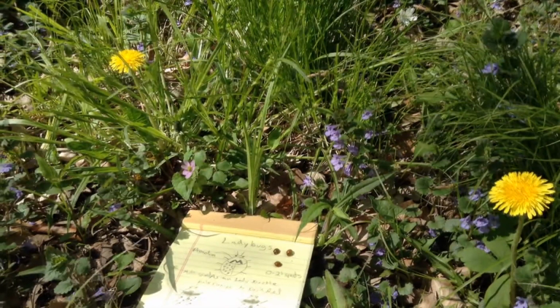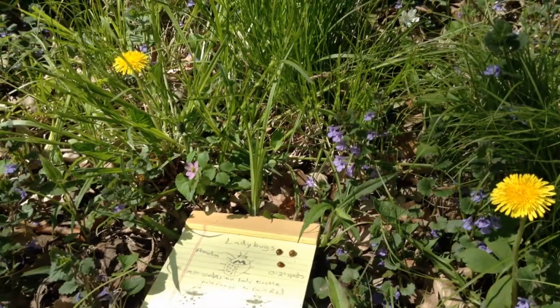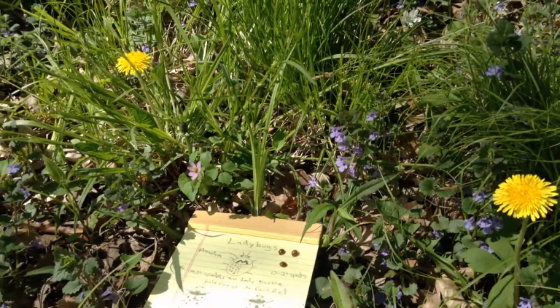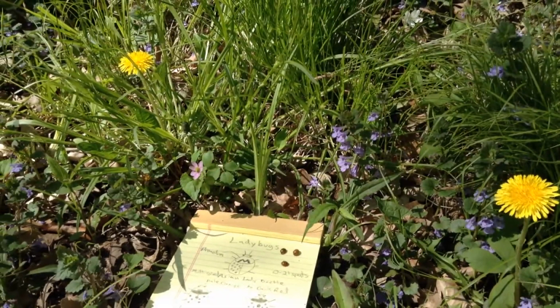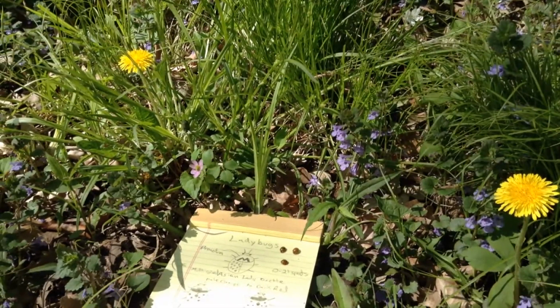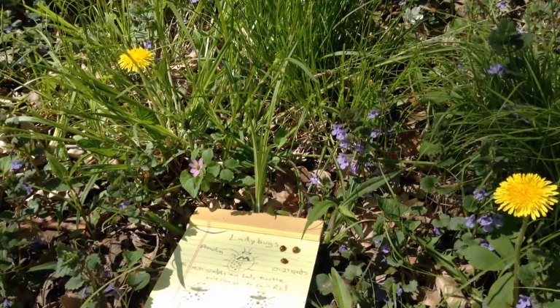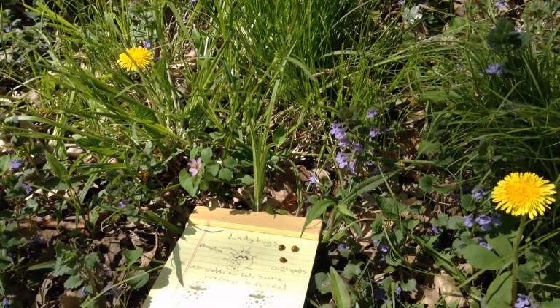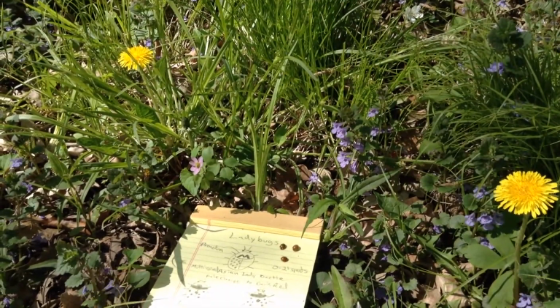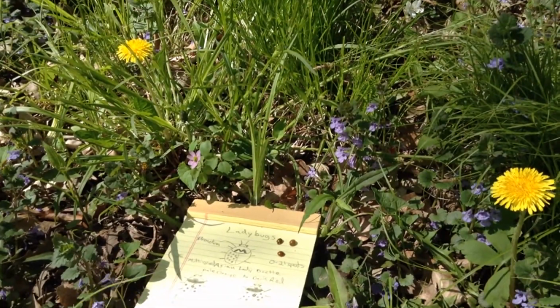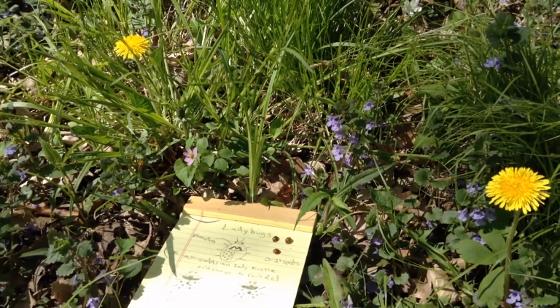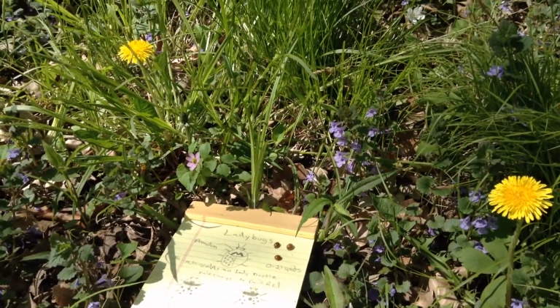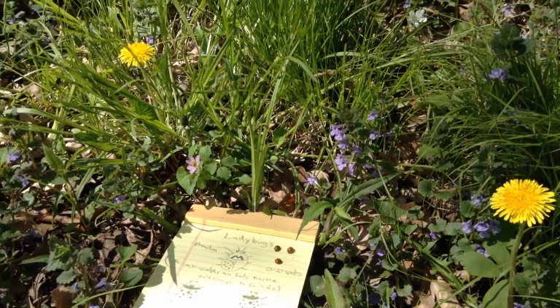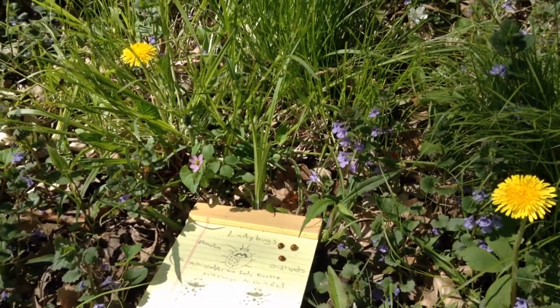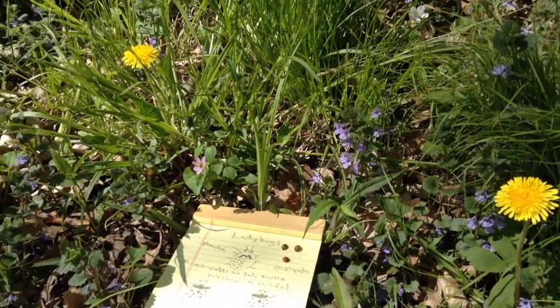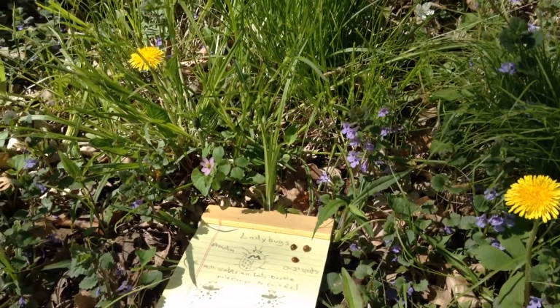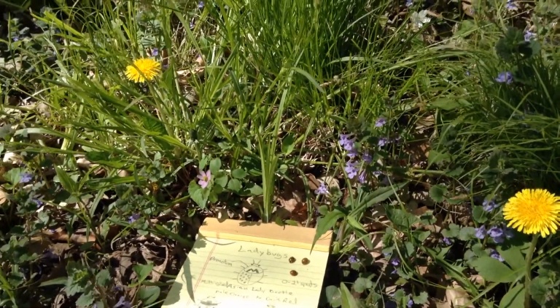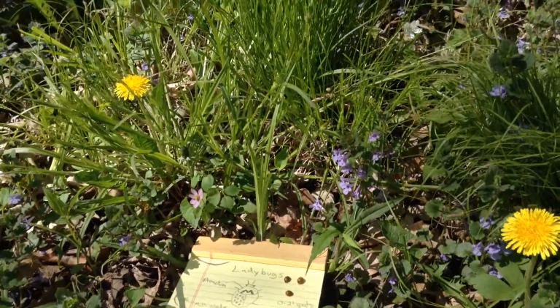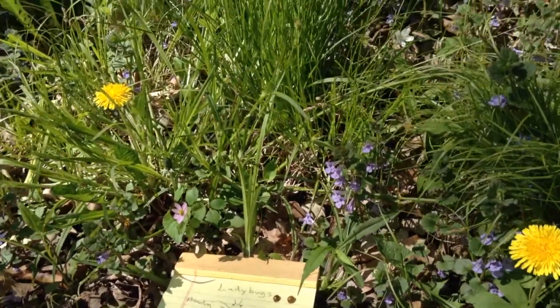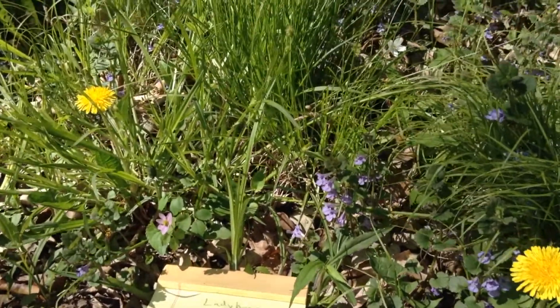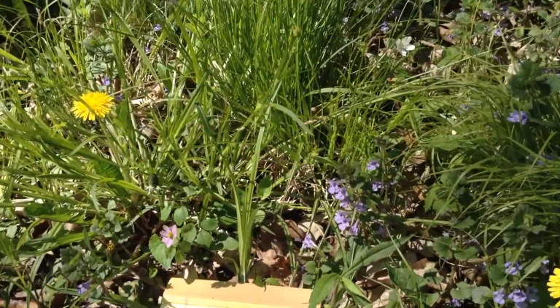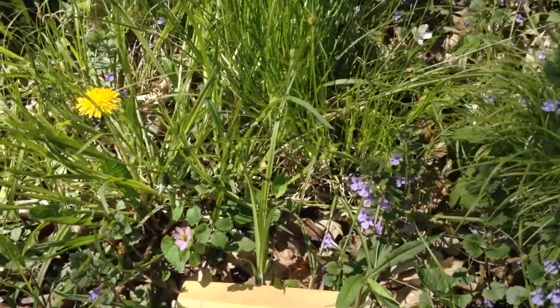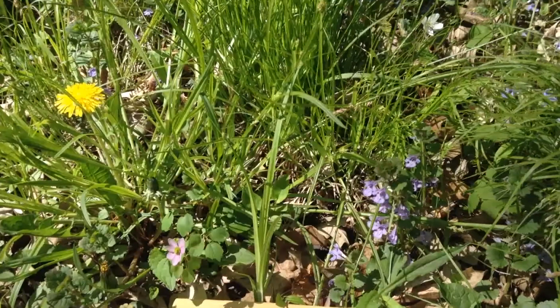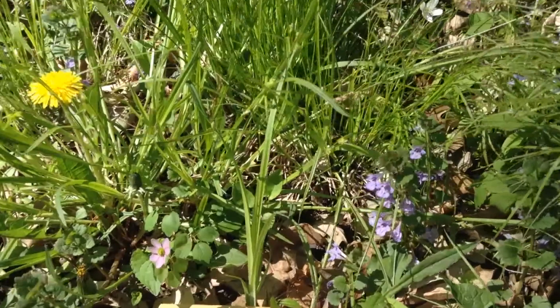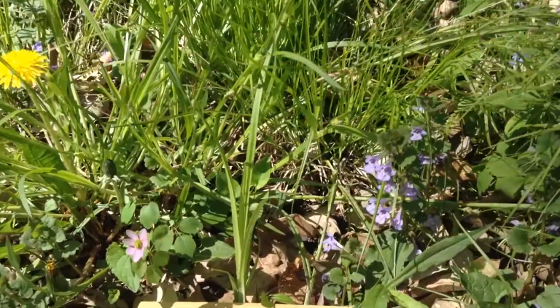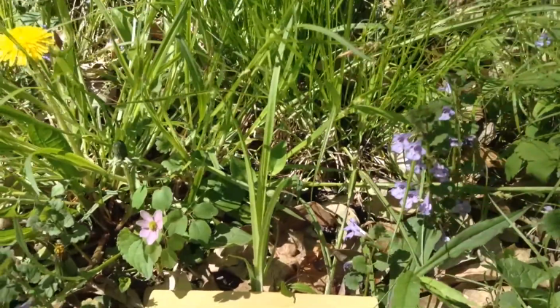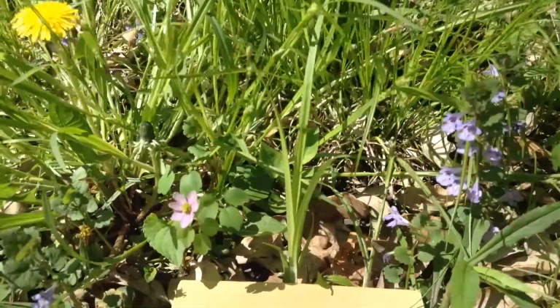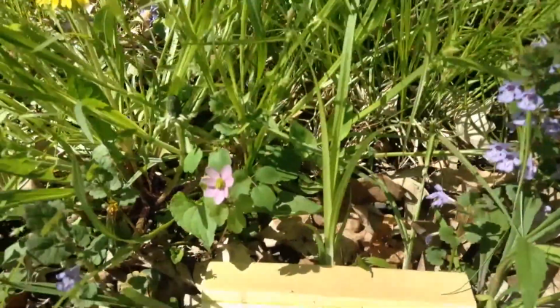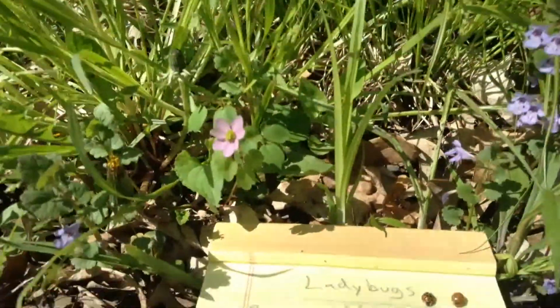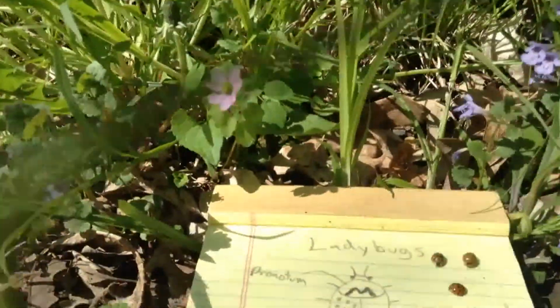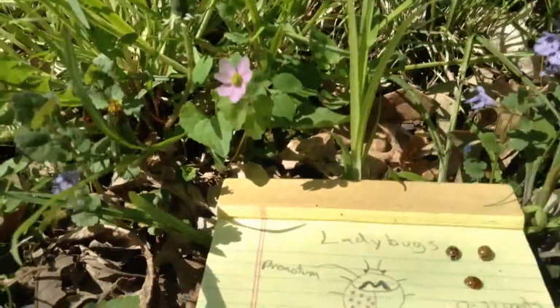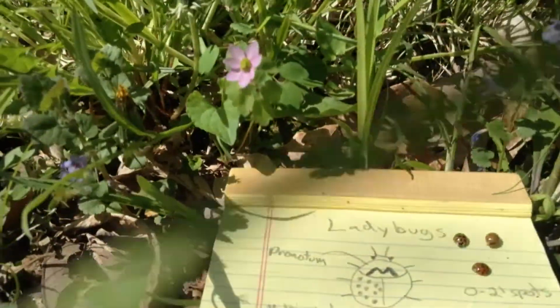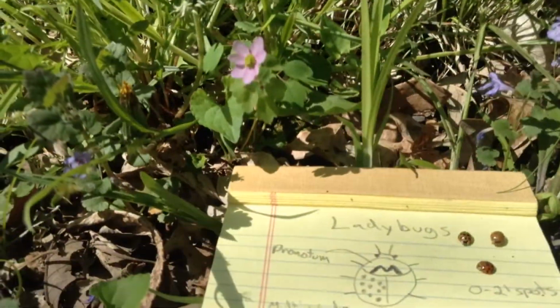Welcome to the garden. Today I'm going to show you how you can identify a ladybug.